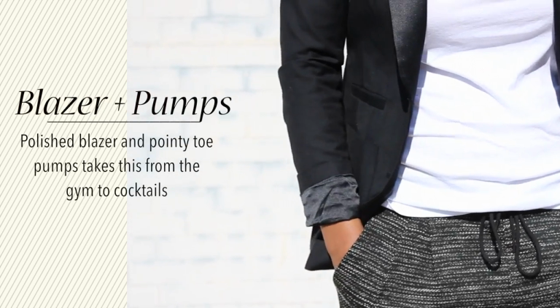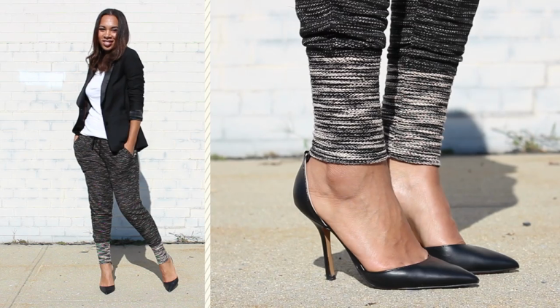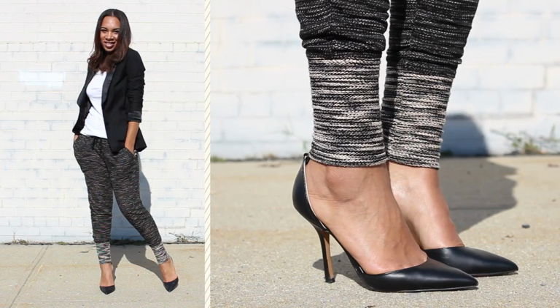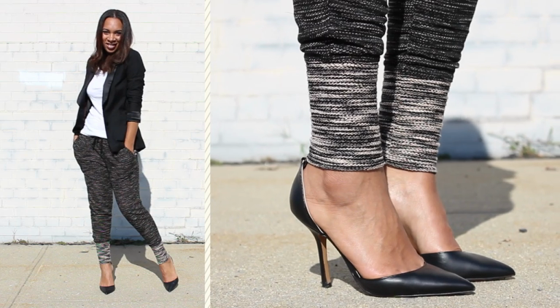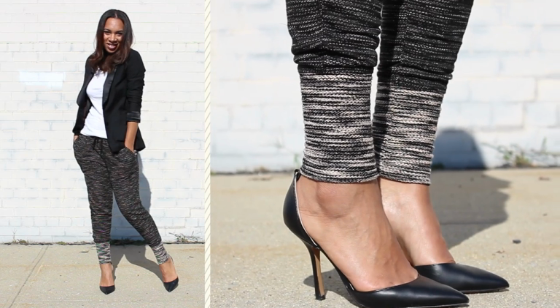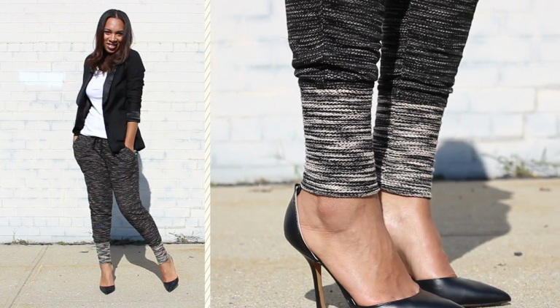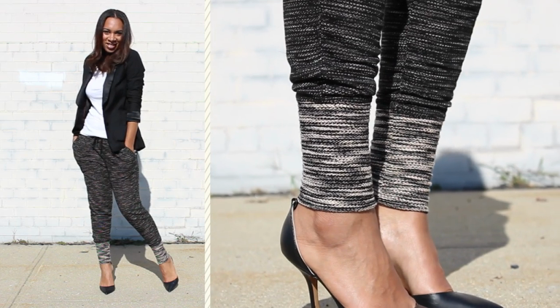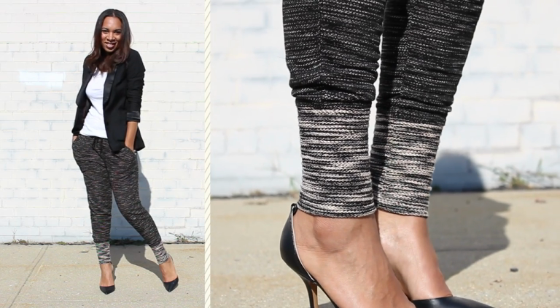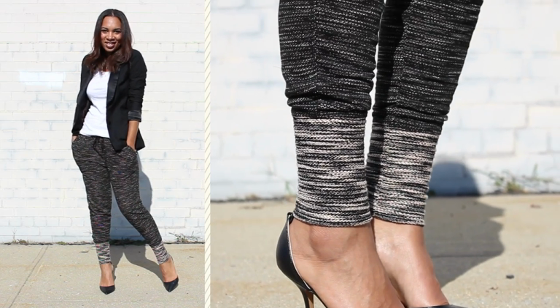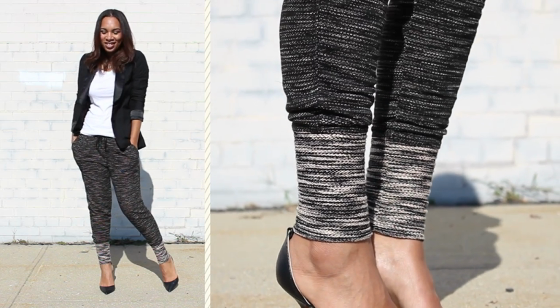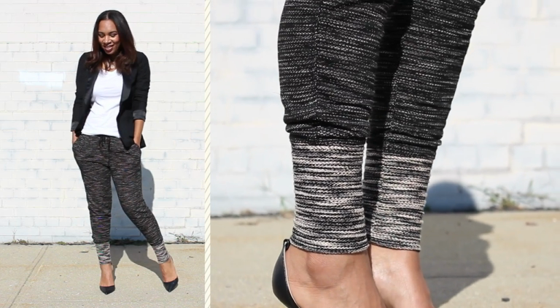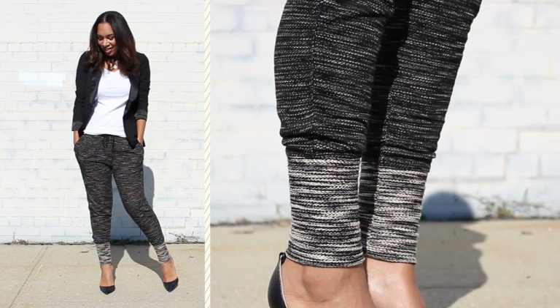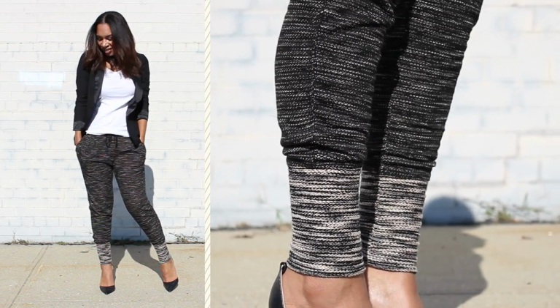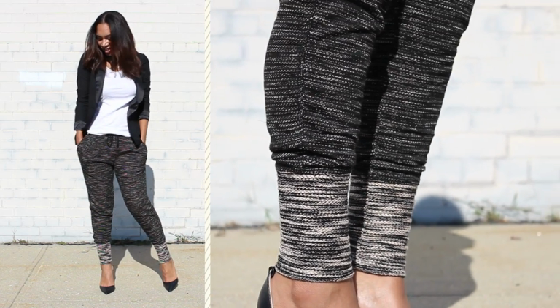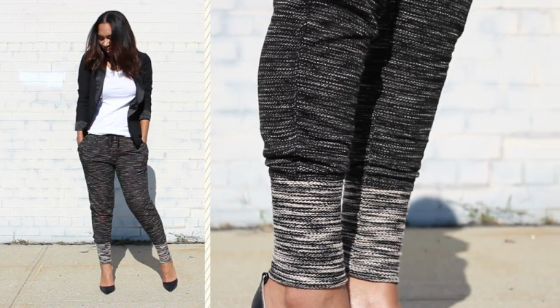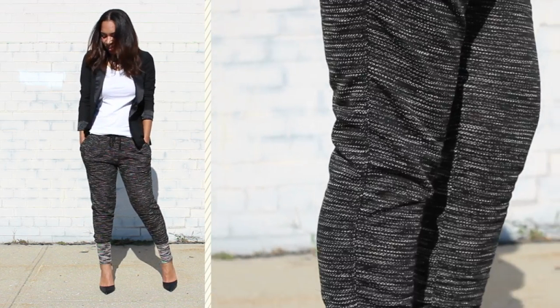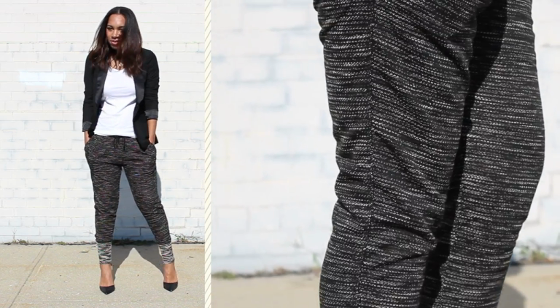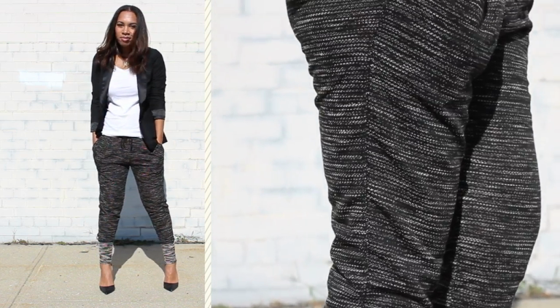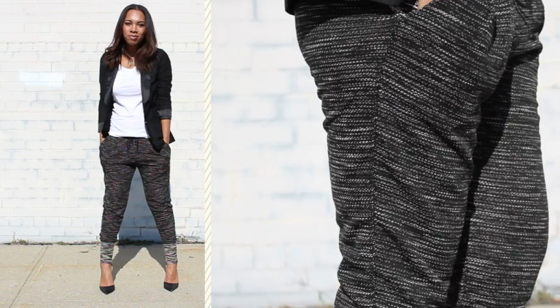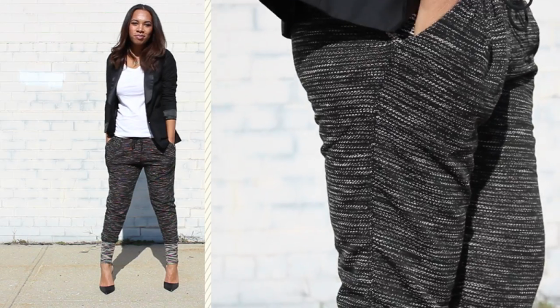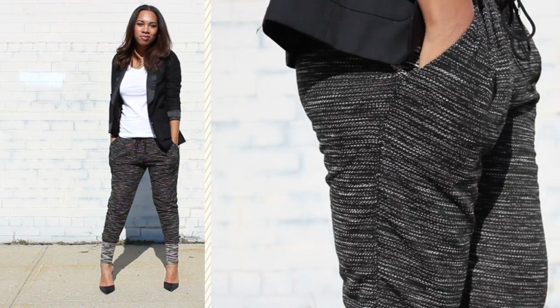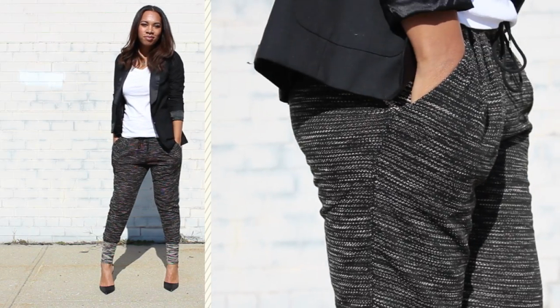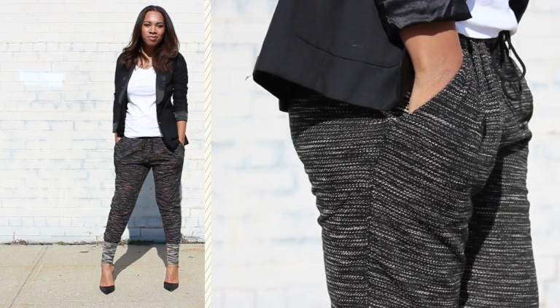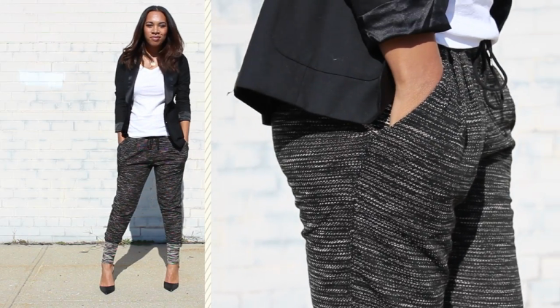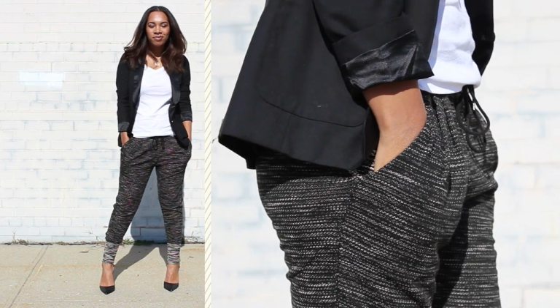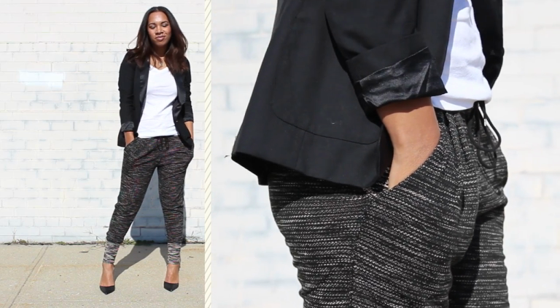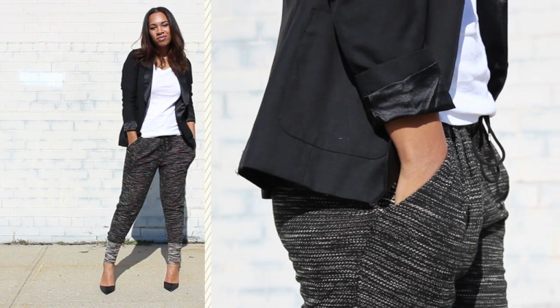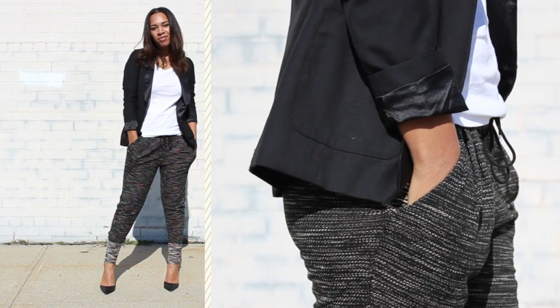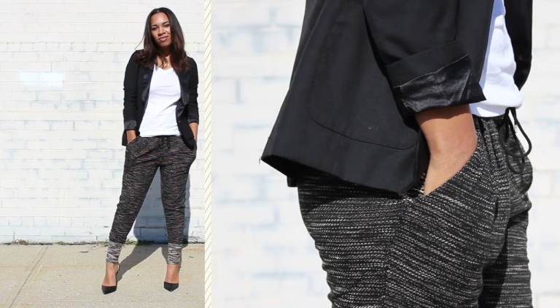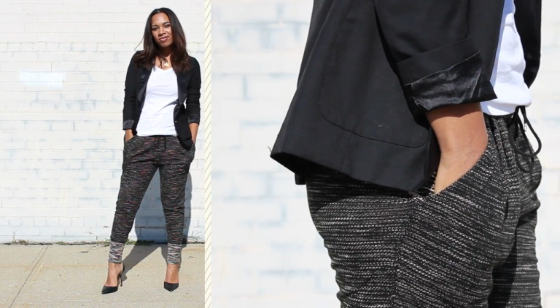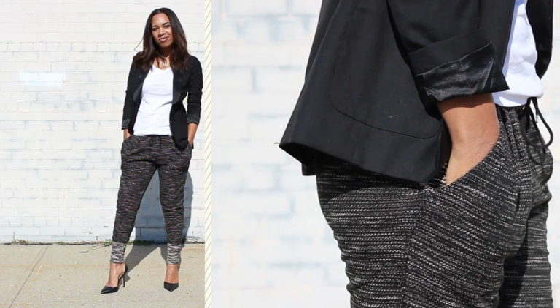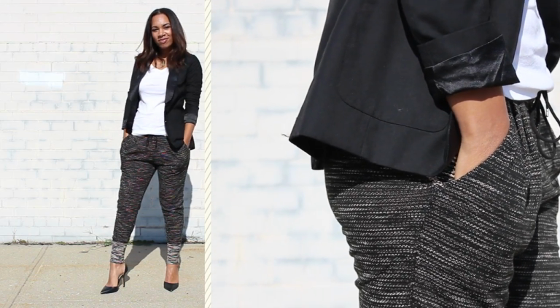Just by adding a black blazer and pumps, this look went from the gym straight to cocktails.